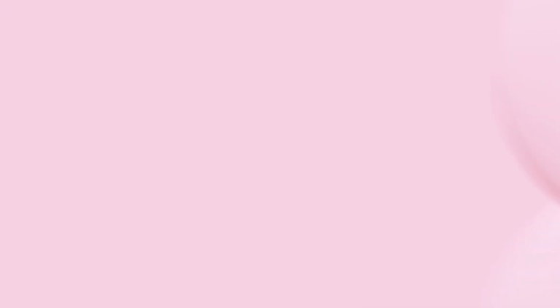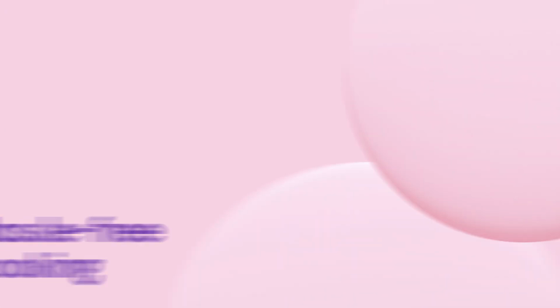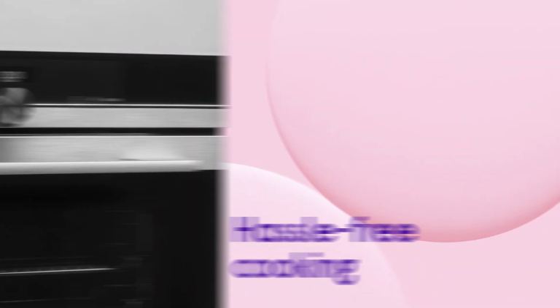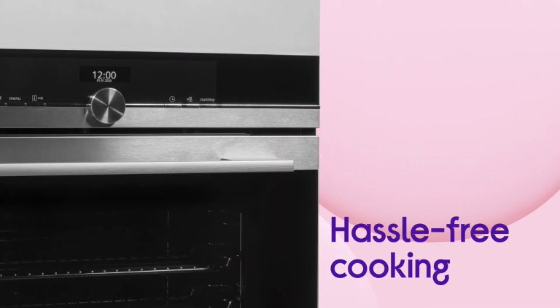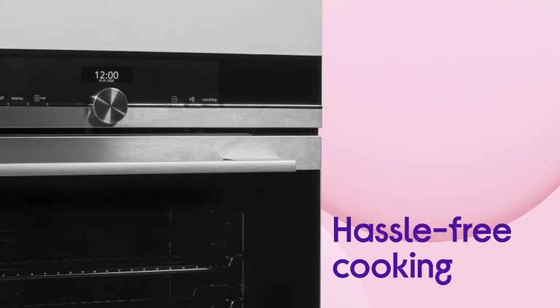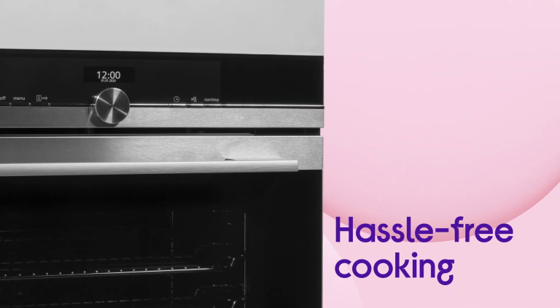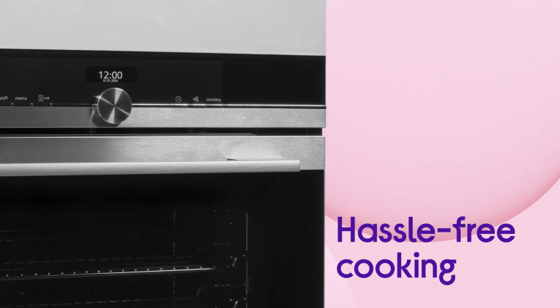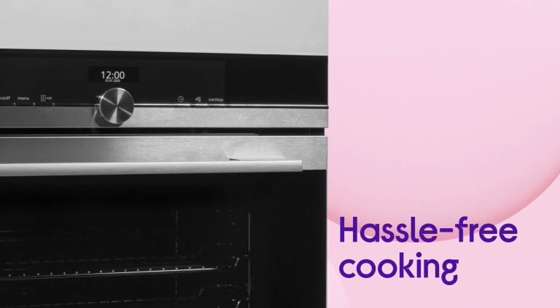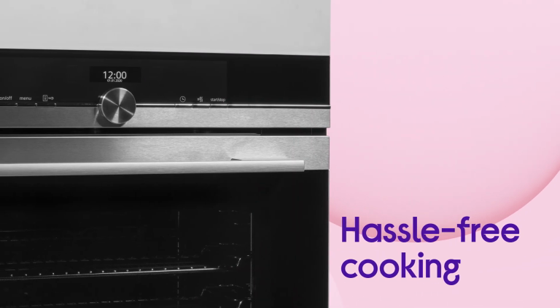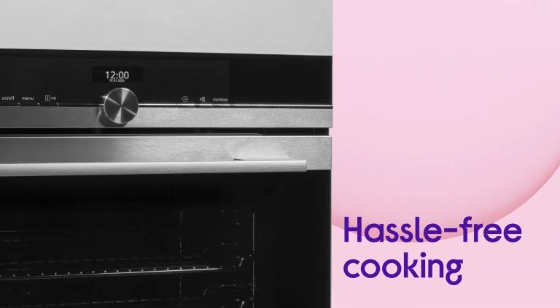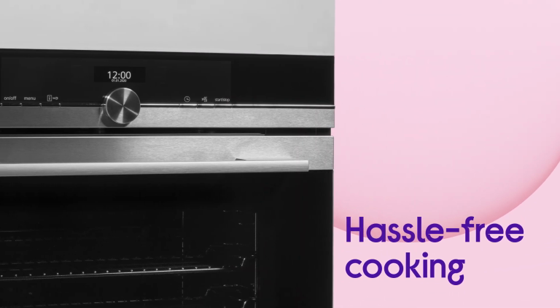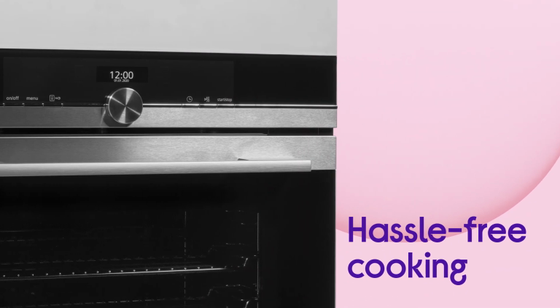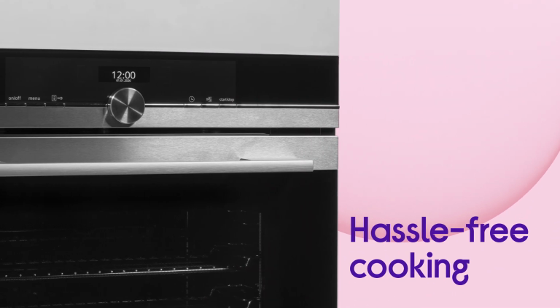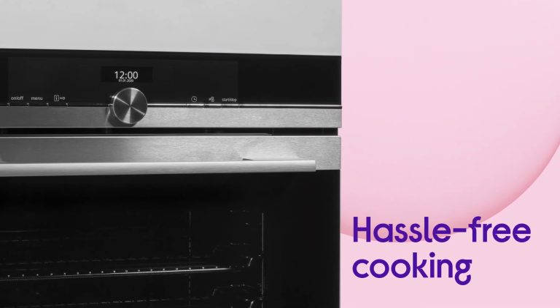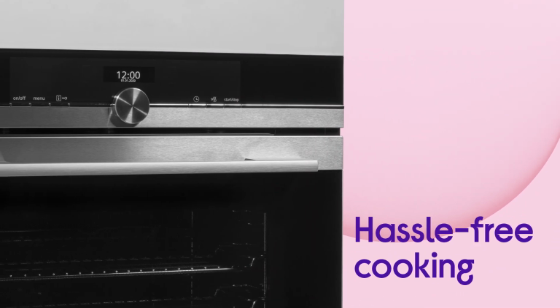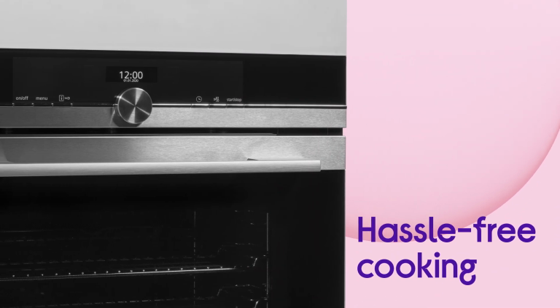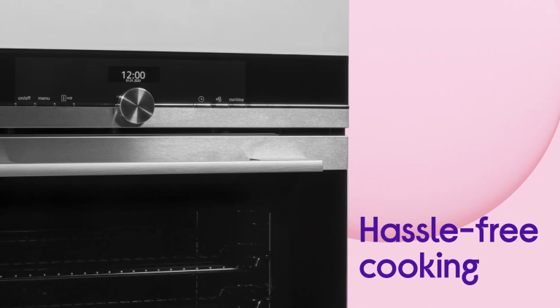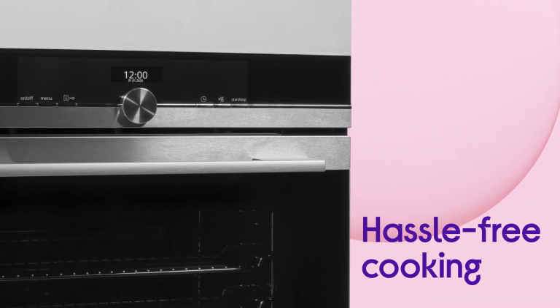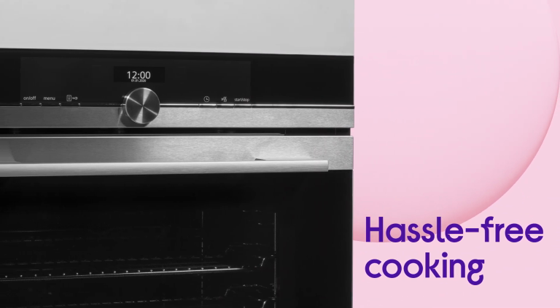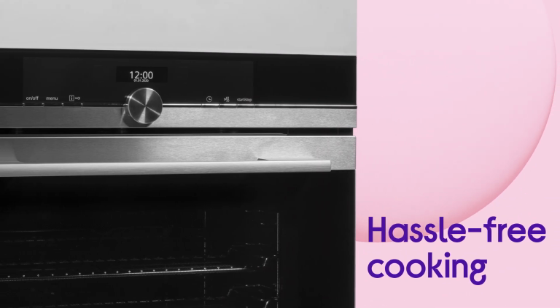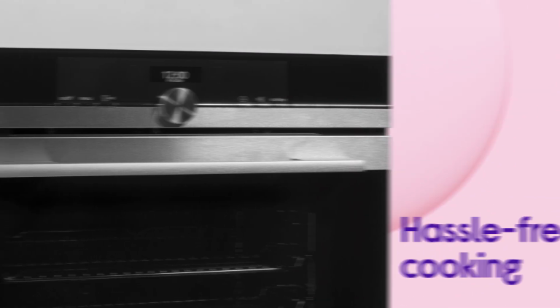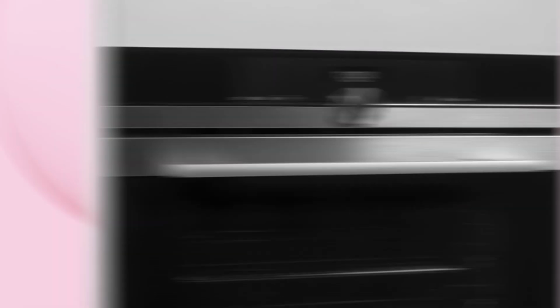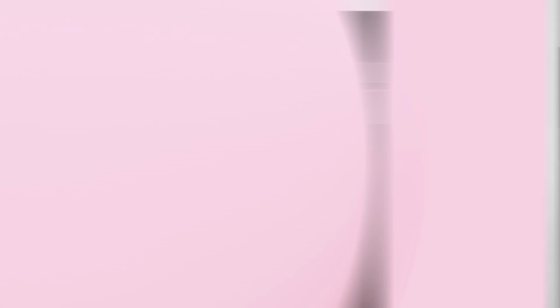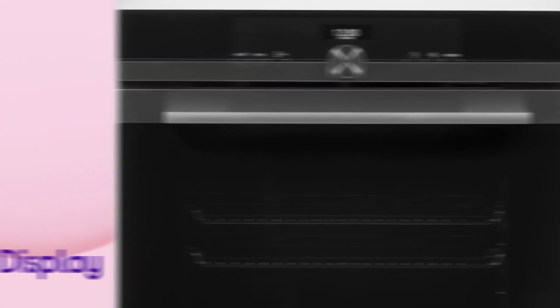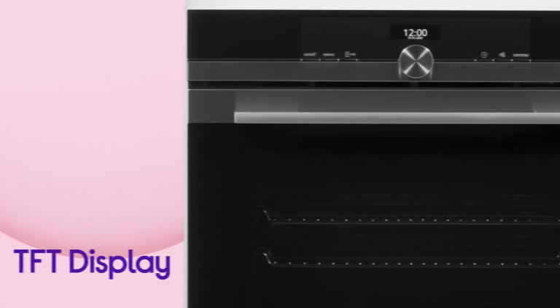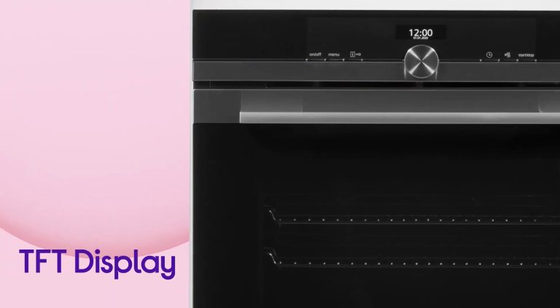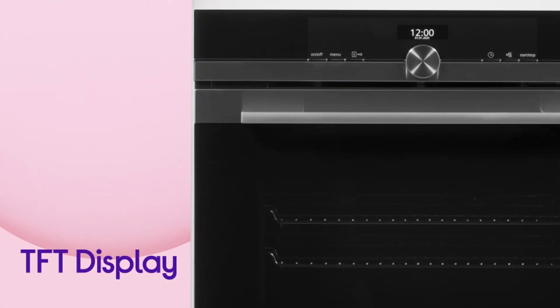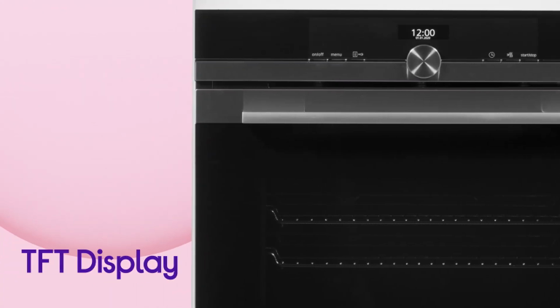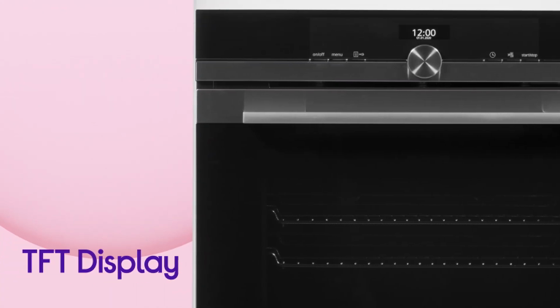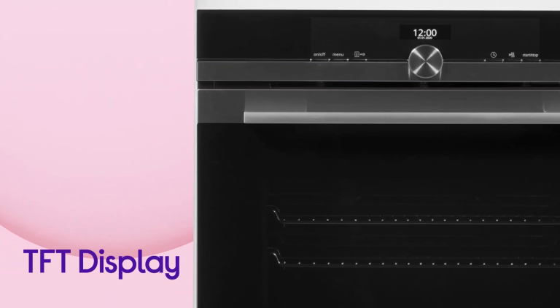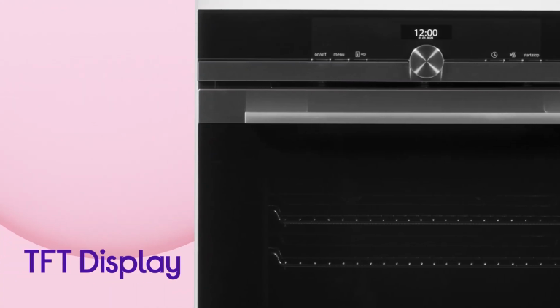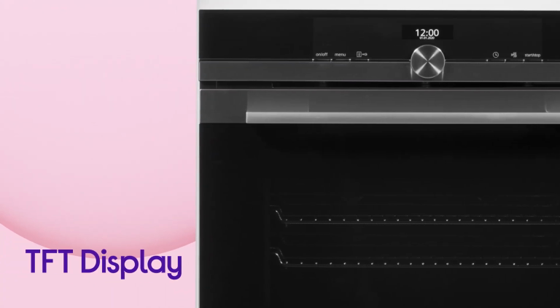You can get your cooking done without any hassle using the handy TFT display, which is easy to see from any angle.